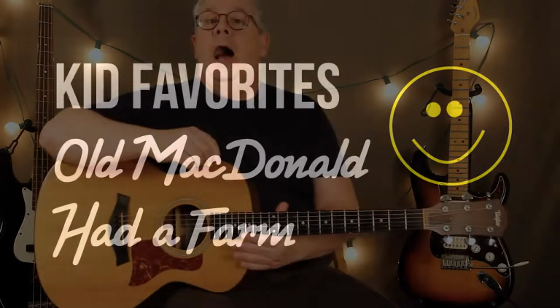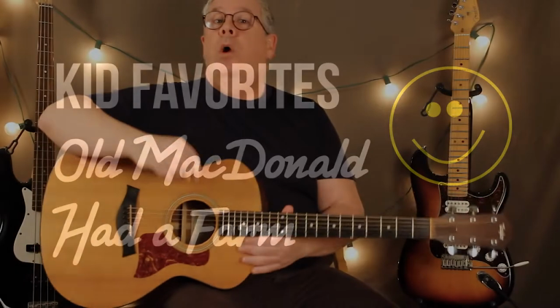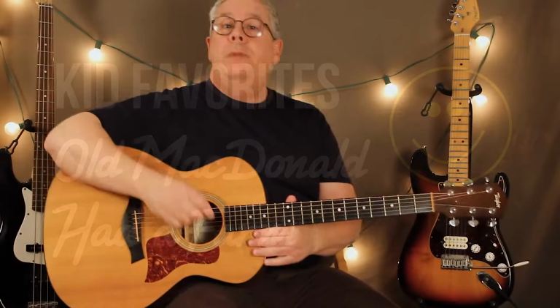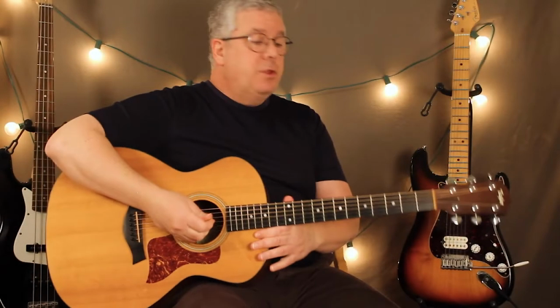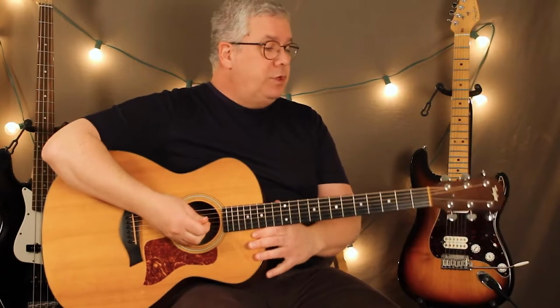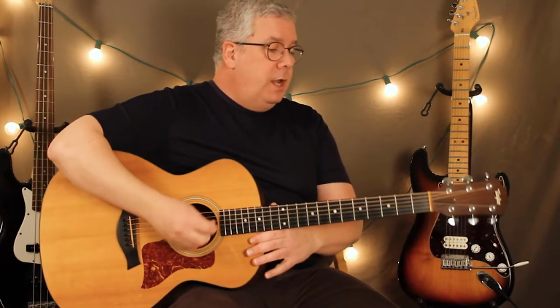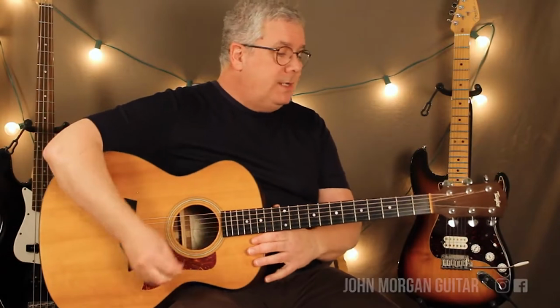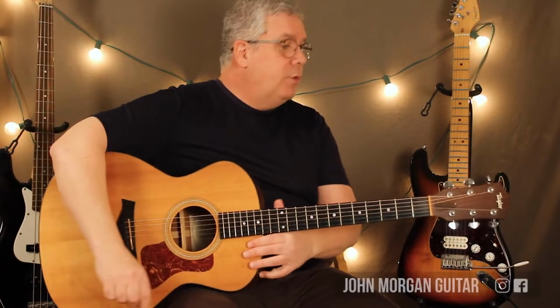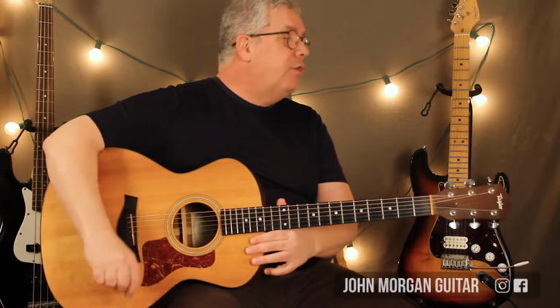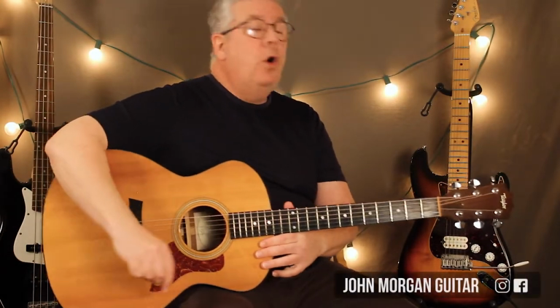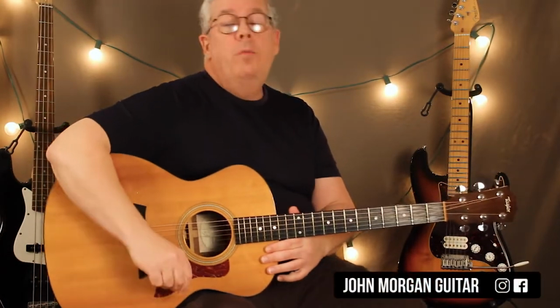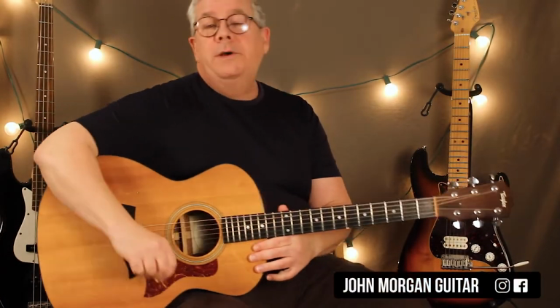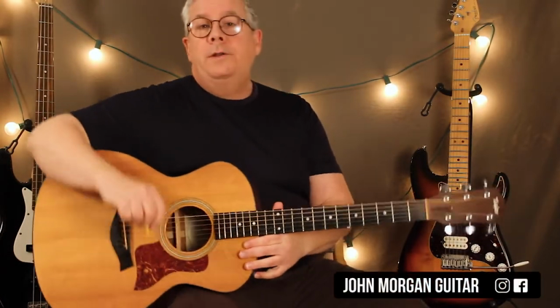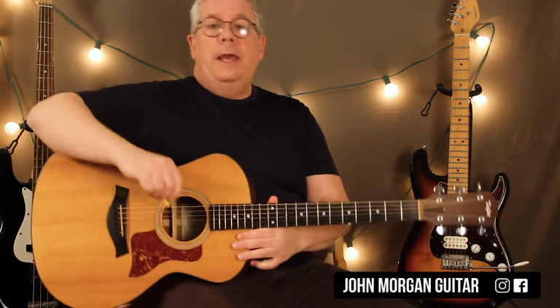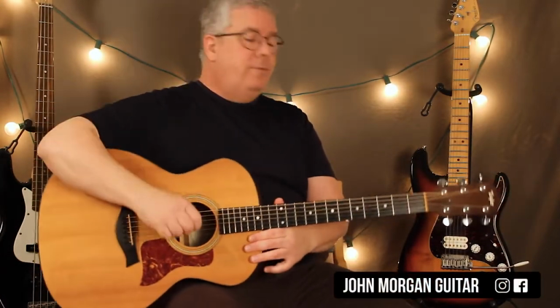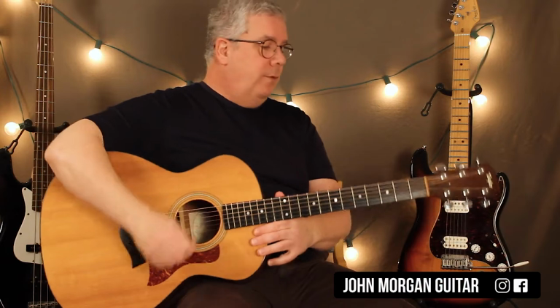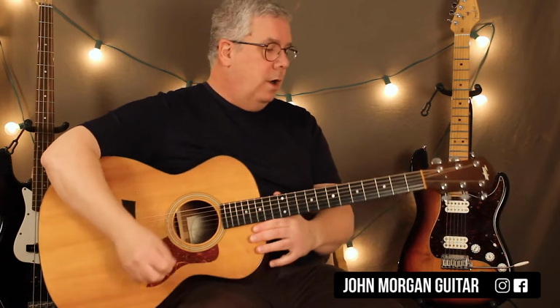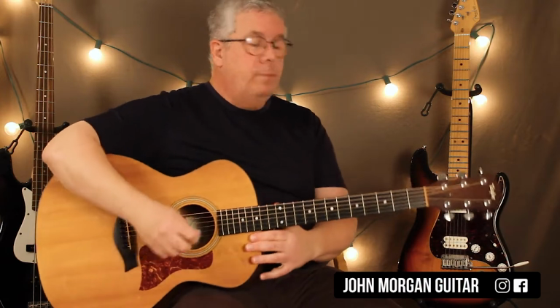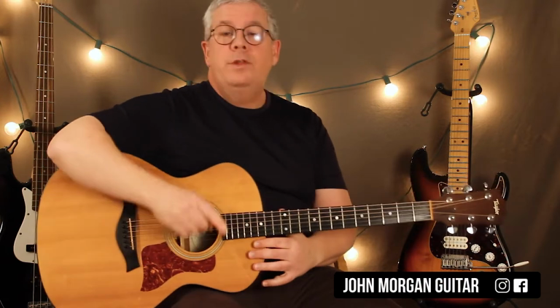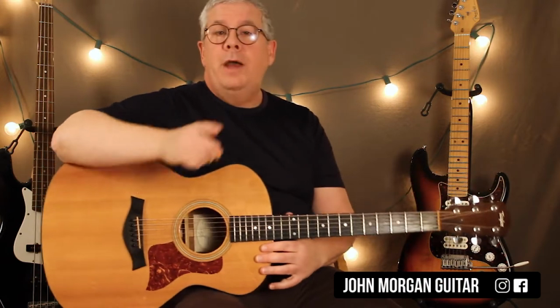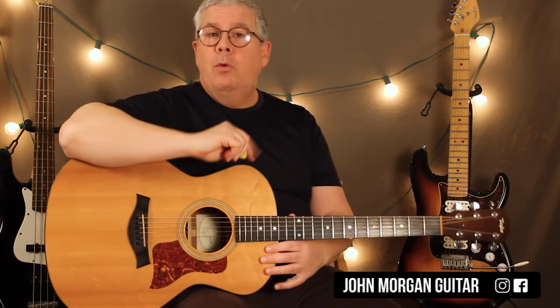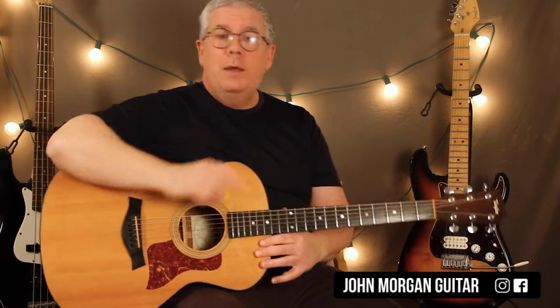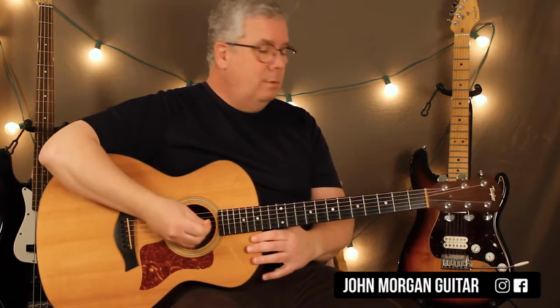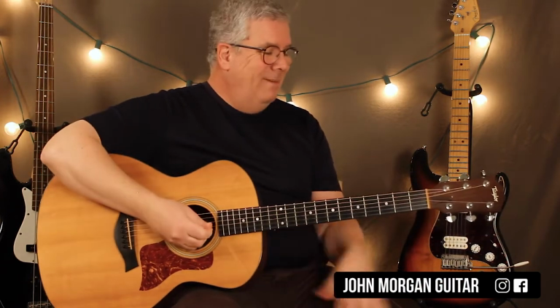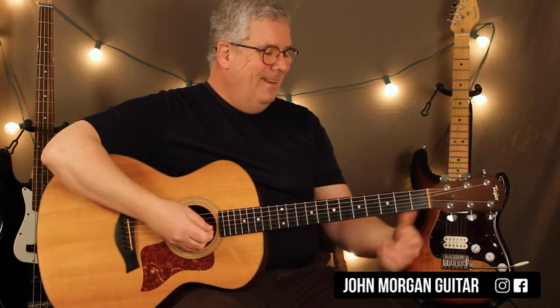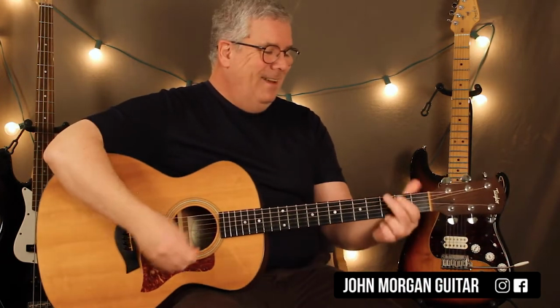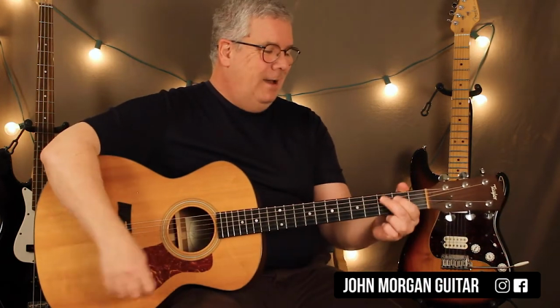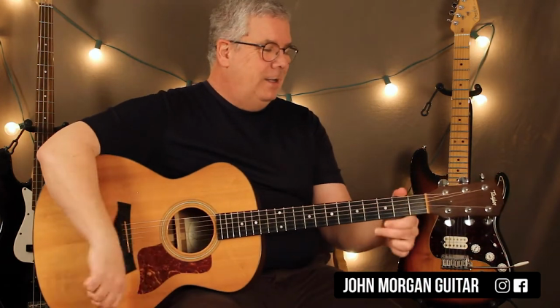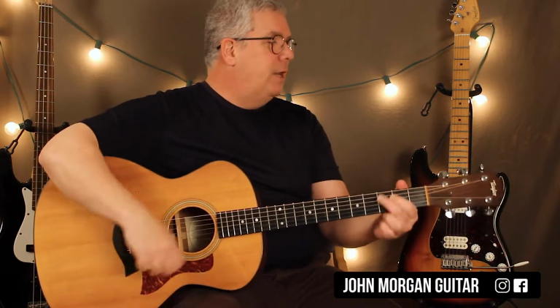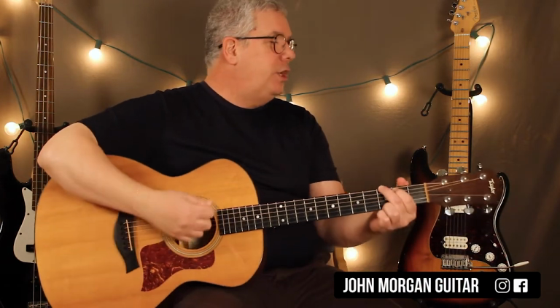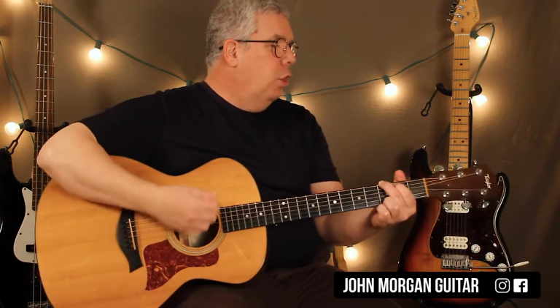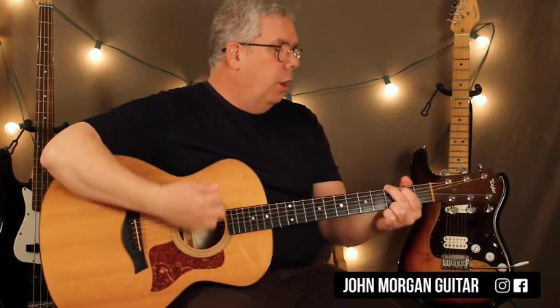Hi, welcome to Lessons with John. Today we're going to try Old MacDonald Had a Farm. This is by request. You've got a G chord.